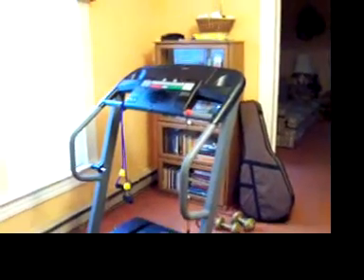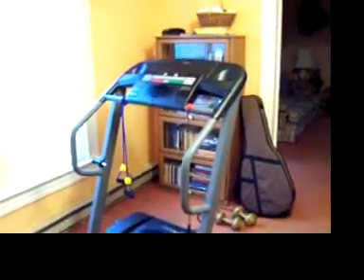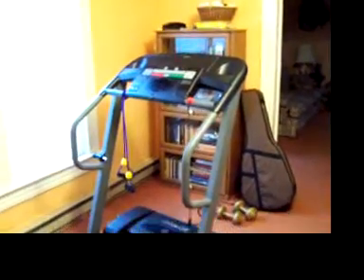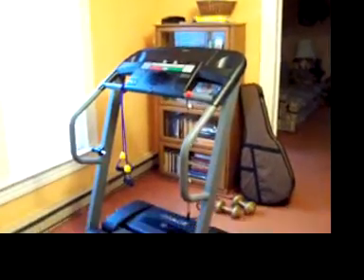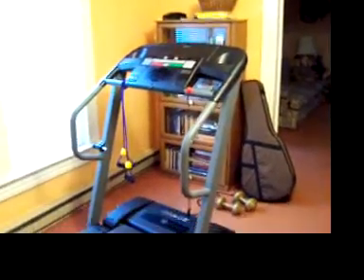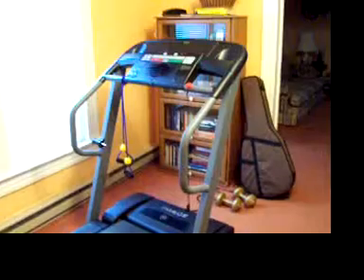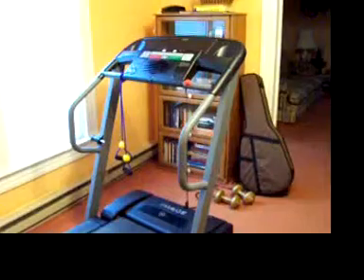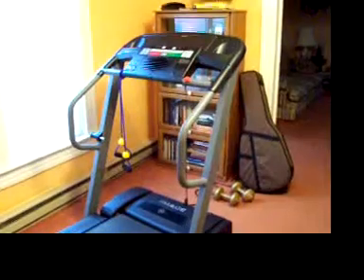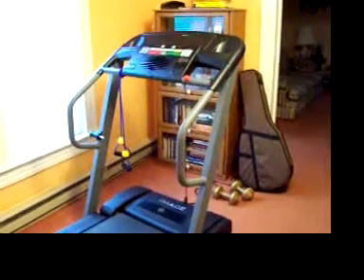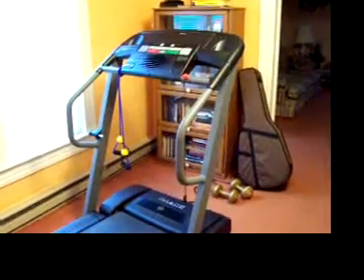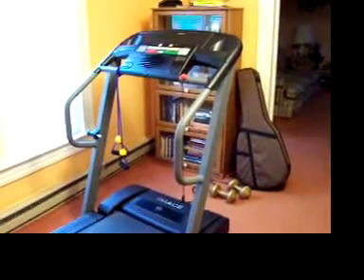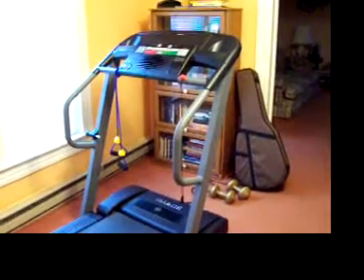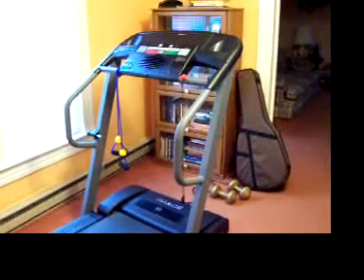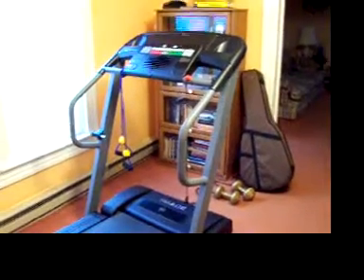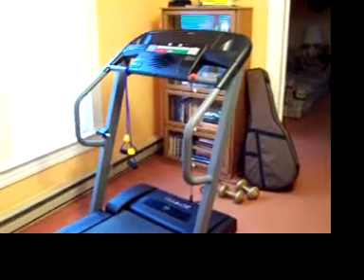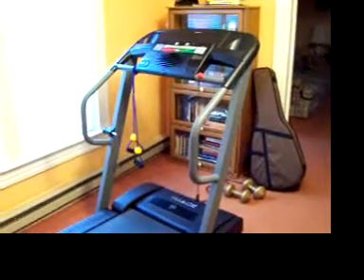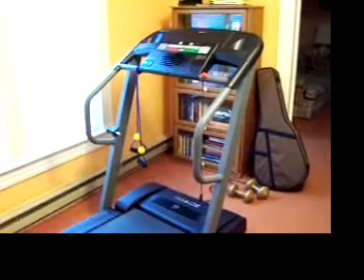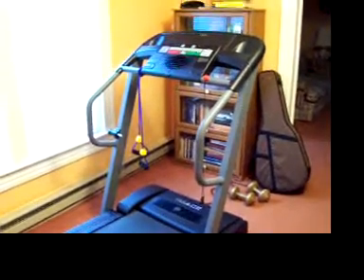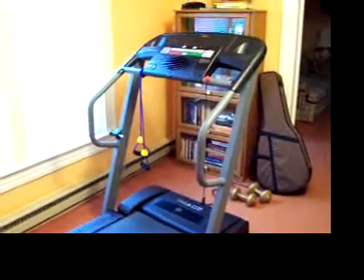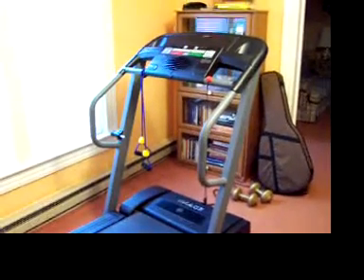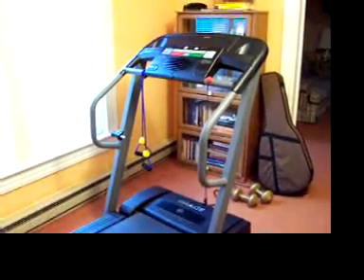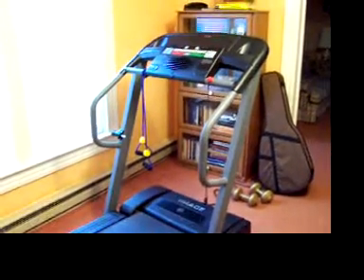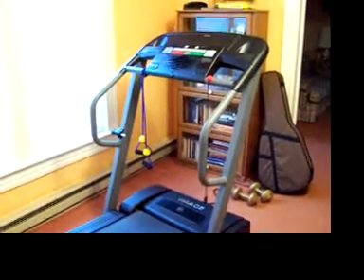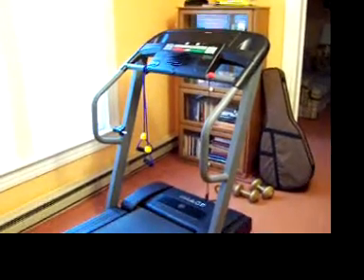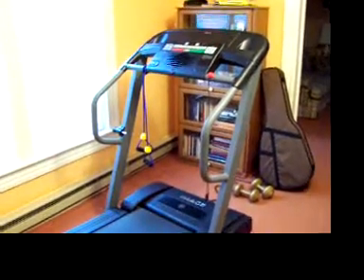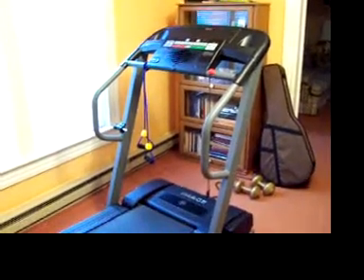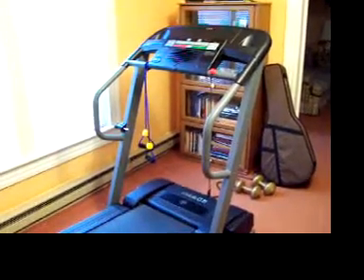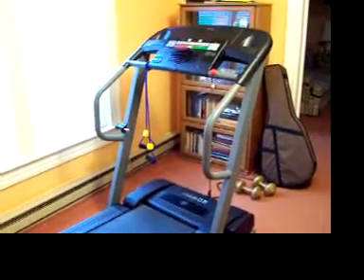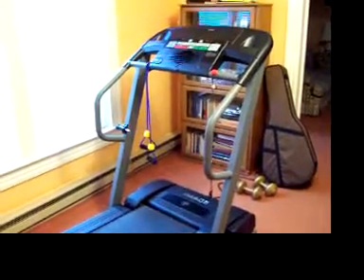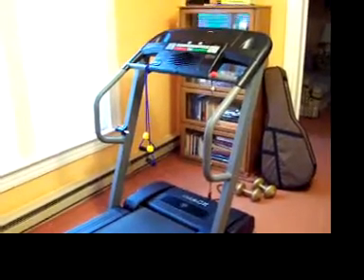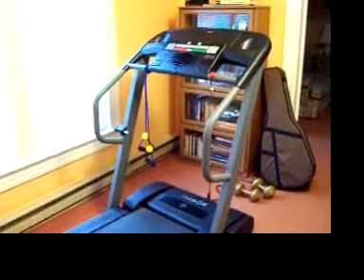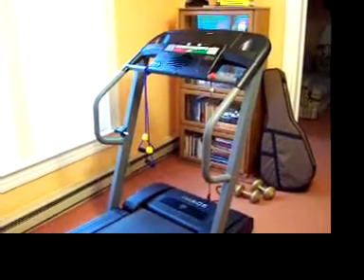And that's my setup. My weights are on the floor there, and I have my resistant cords that I use.